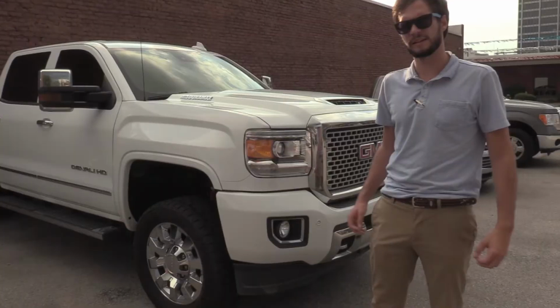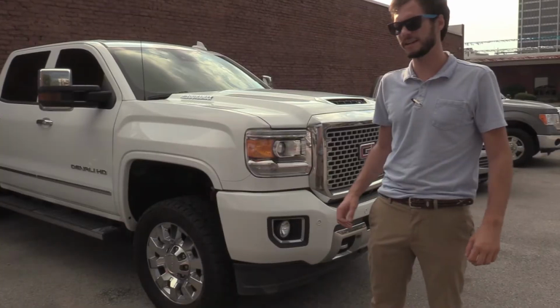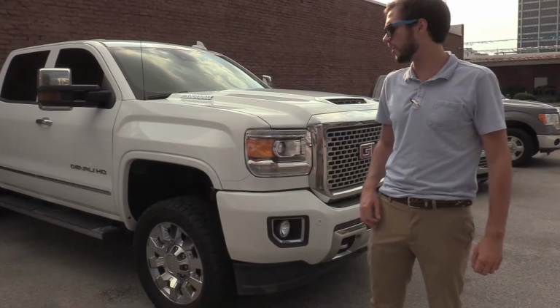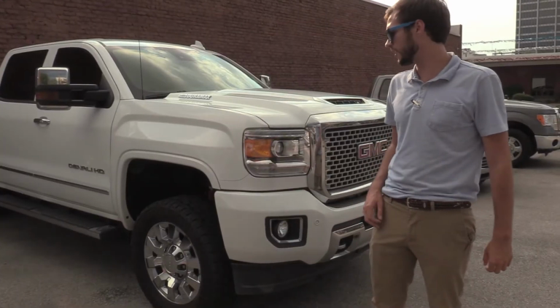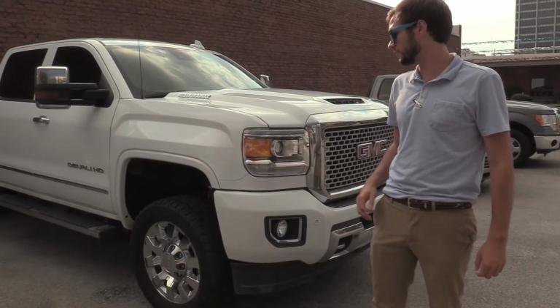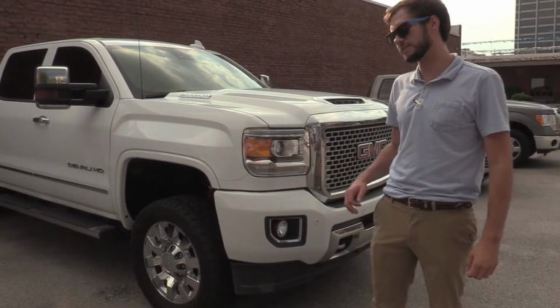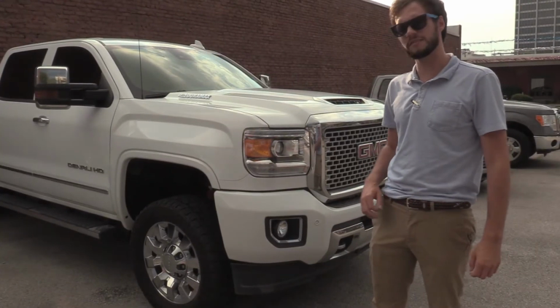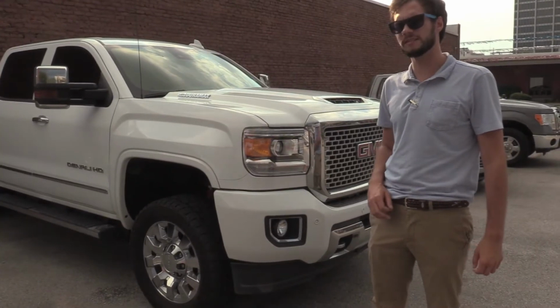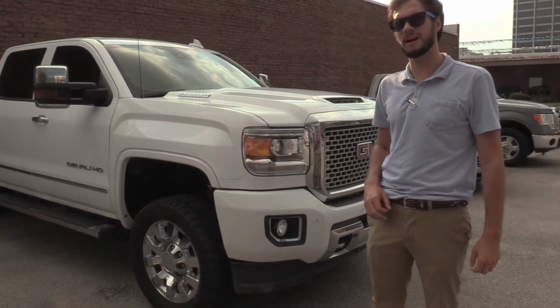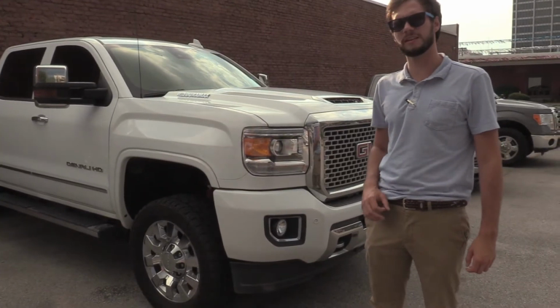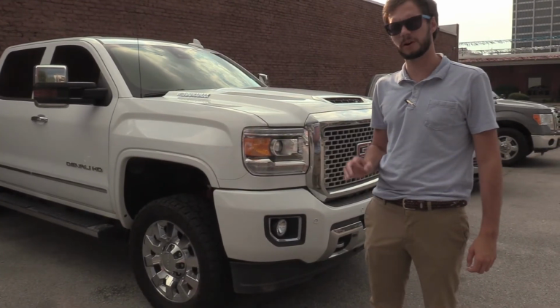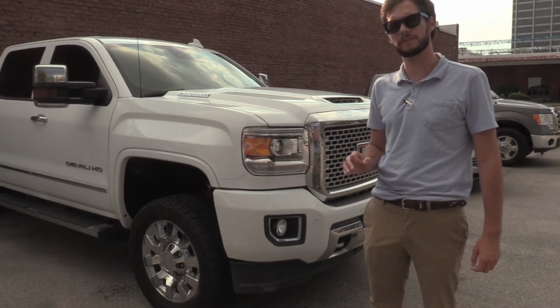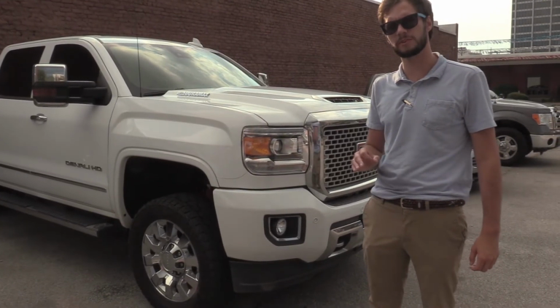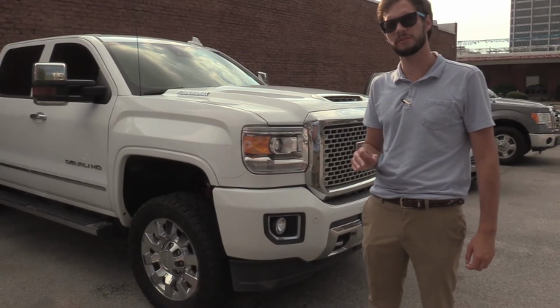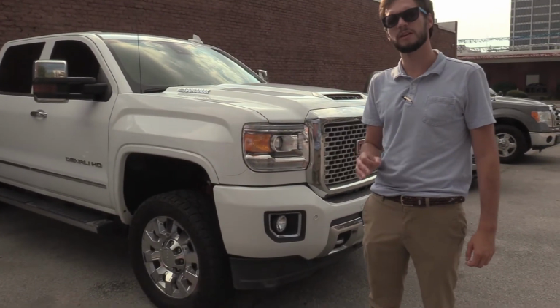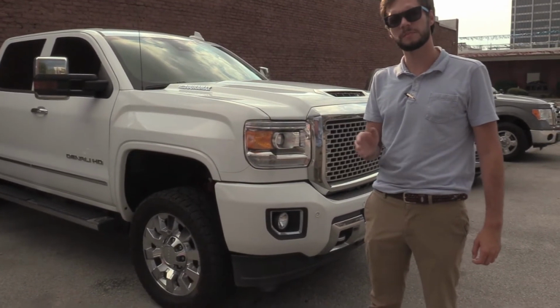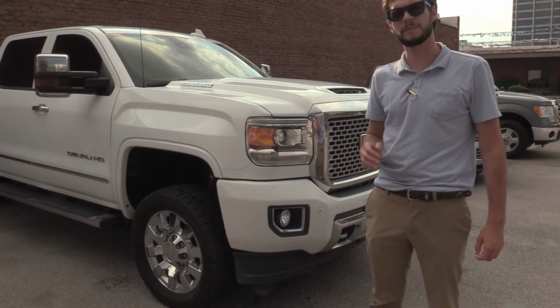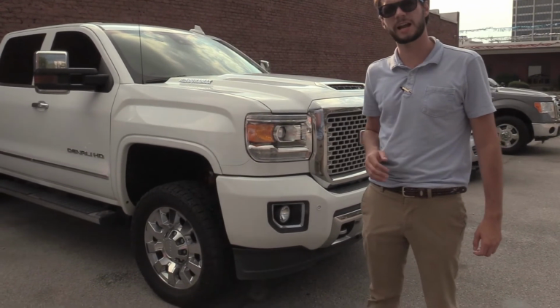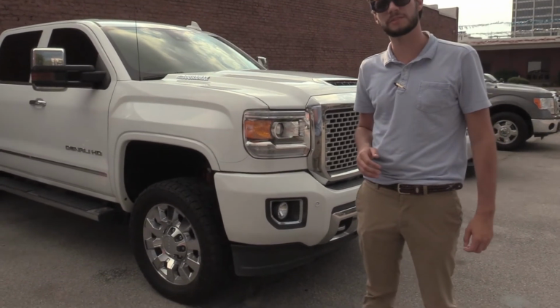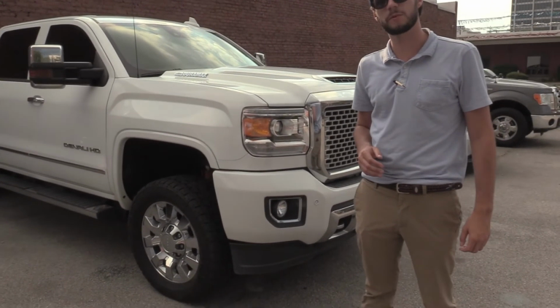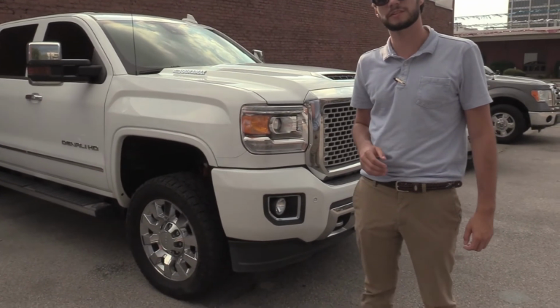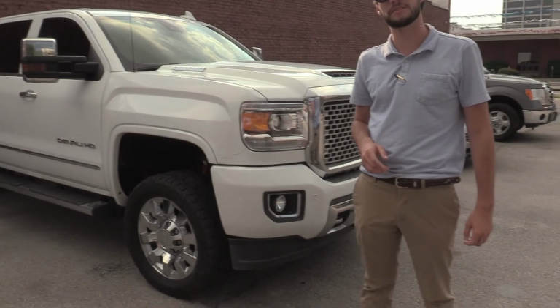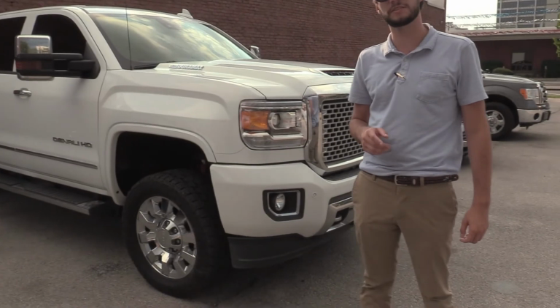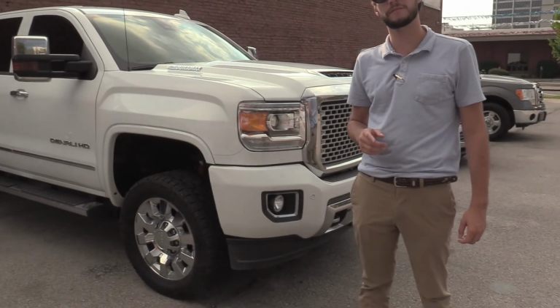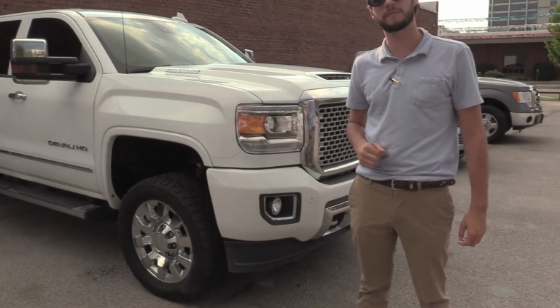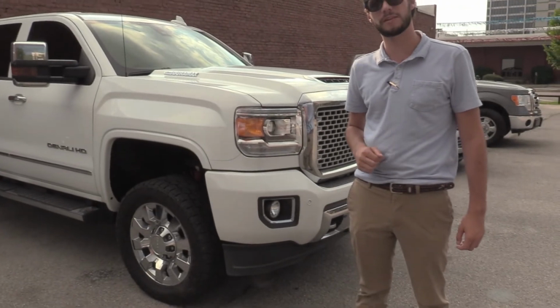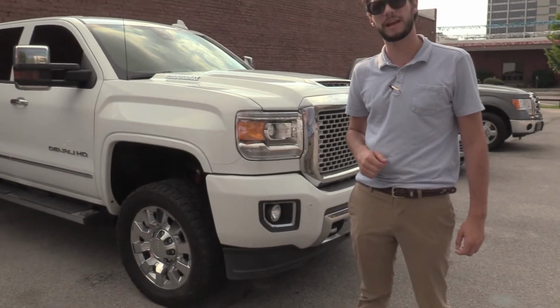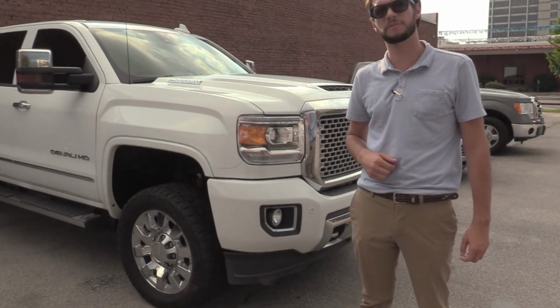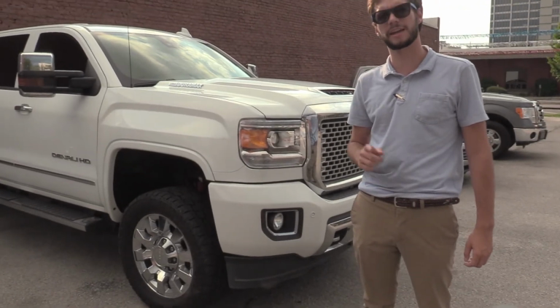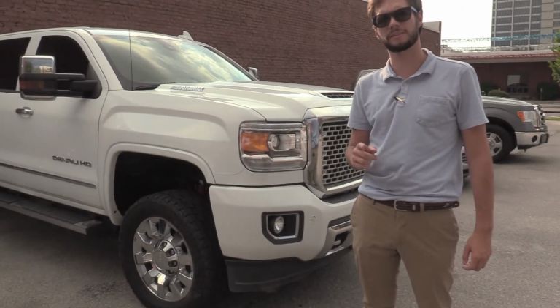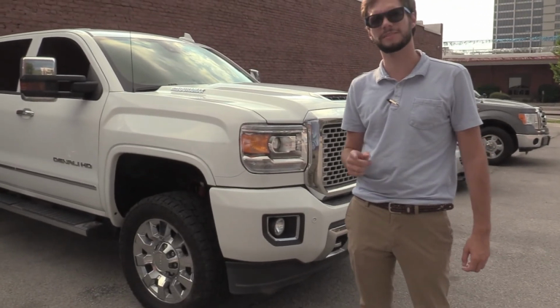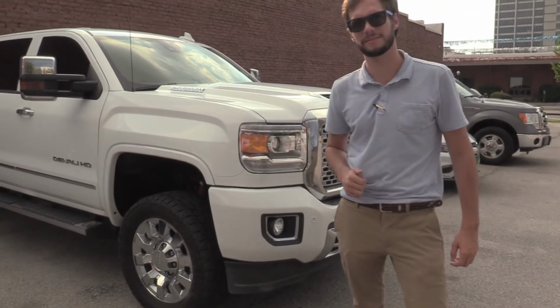Guys, all around this 2017 Denali is perfect for you. Come see me at Adamson Ford, extension 751, ask for Jack Ingram. Thank you.